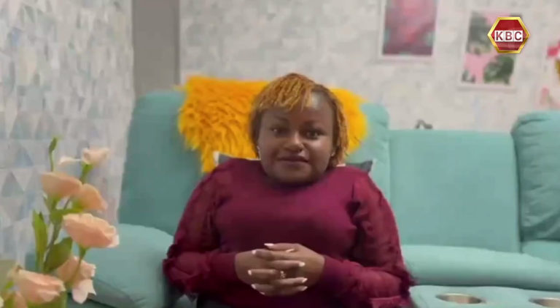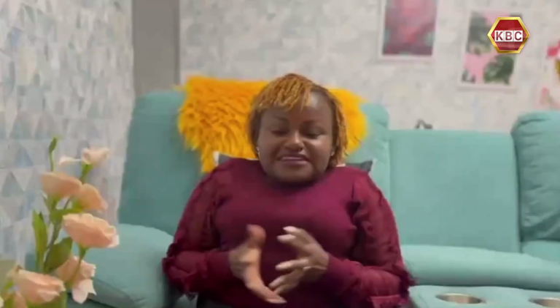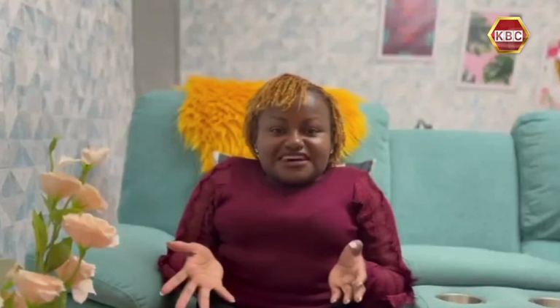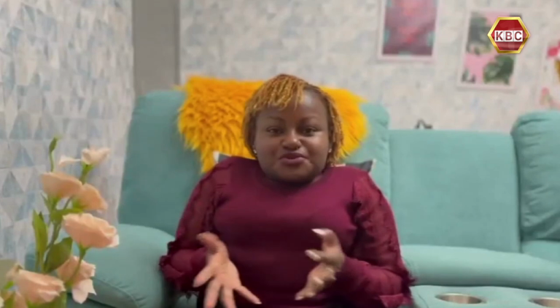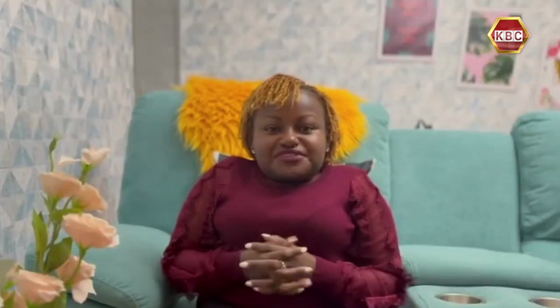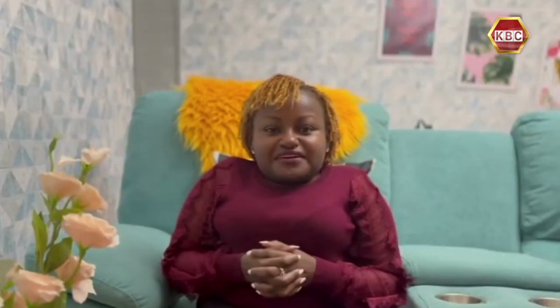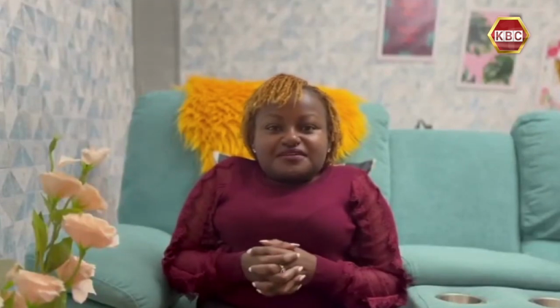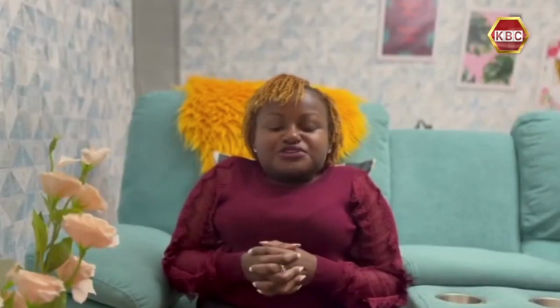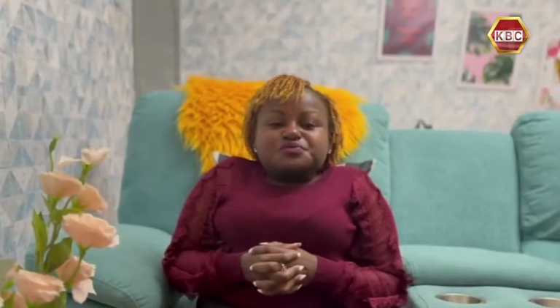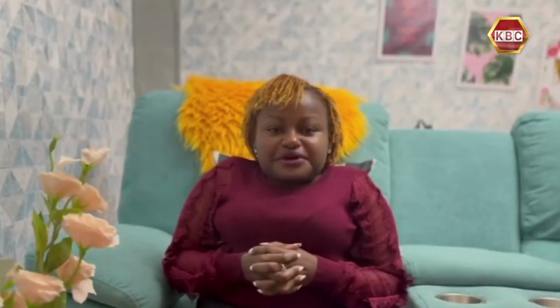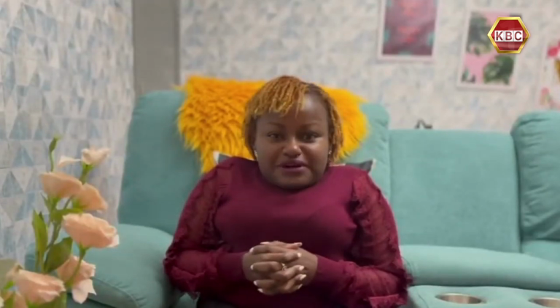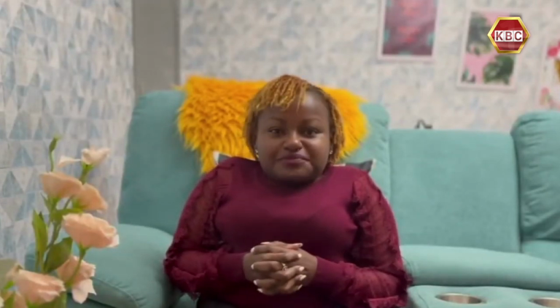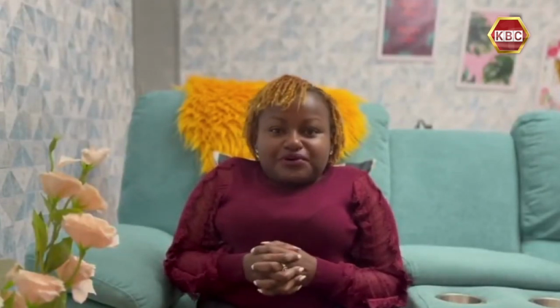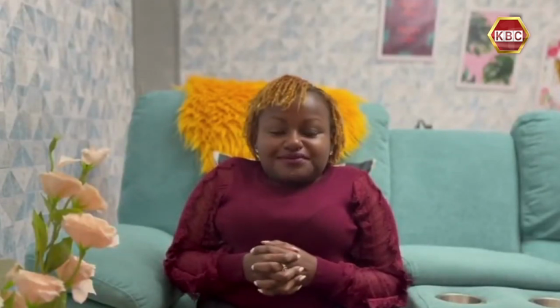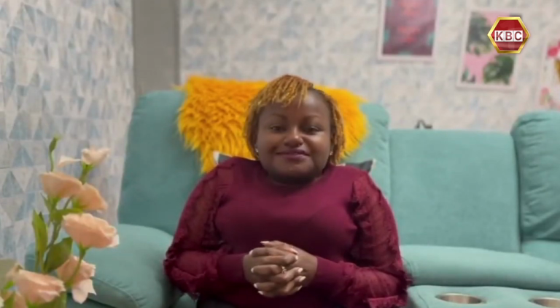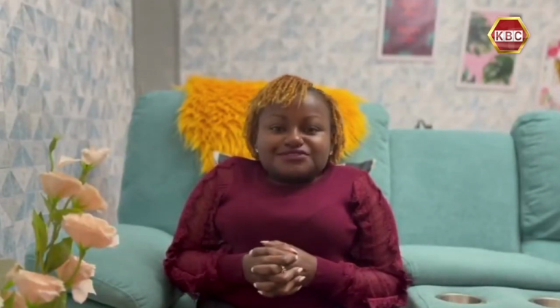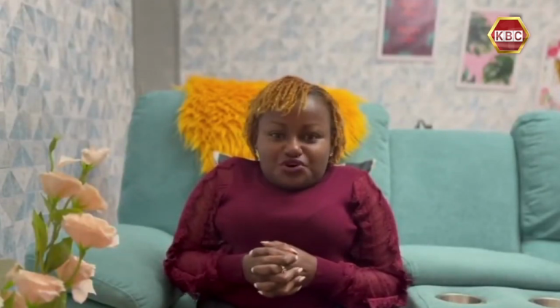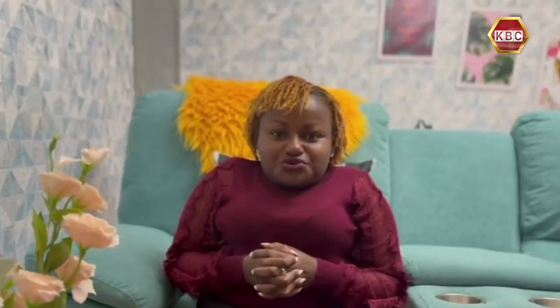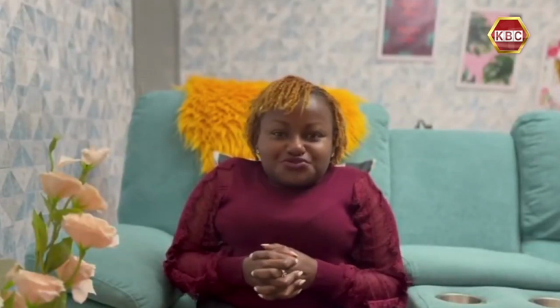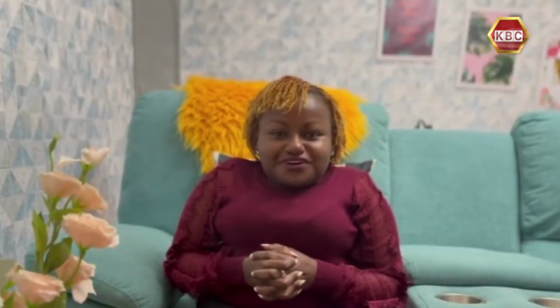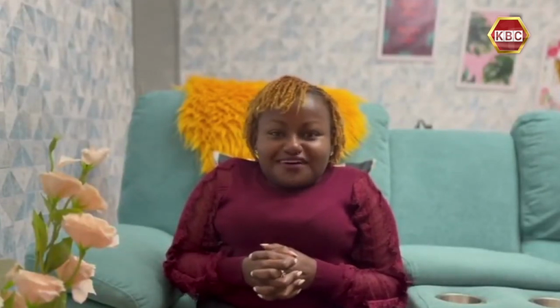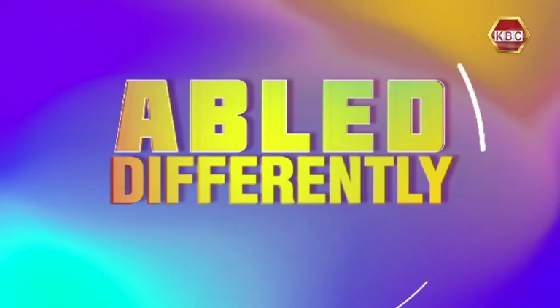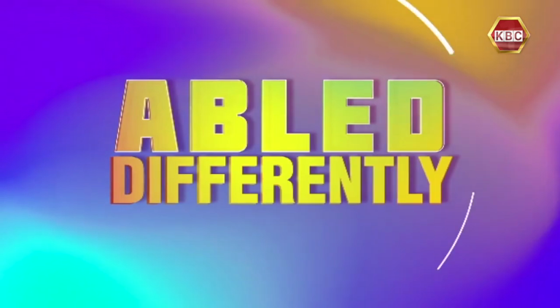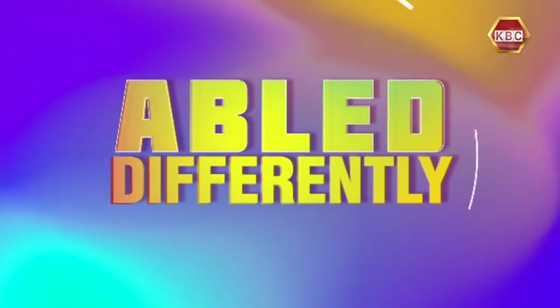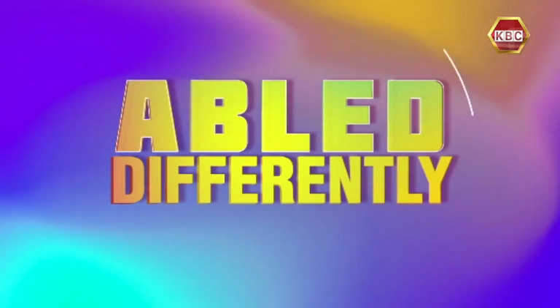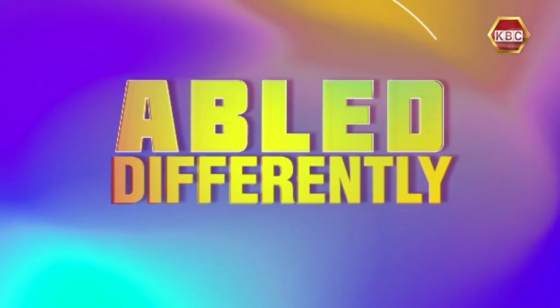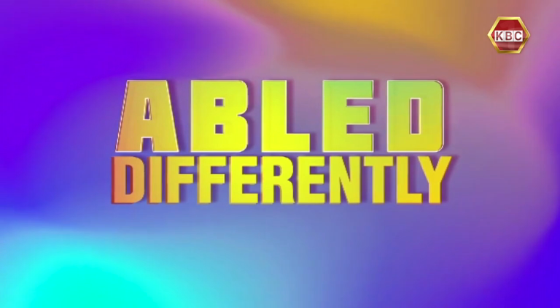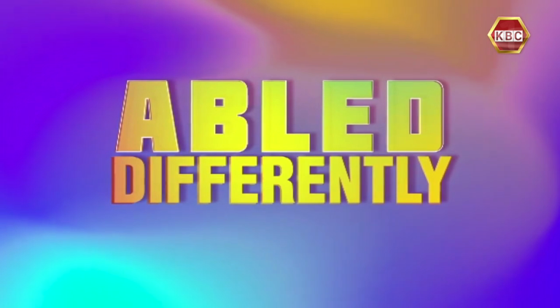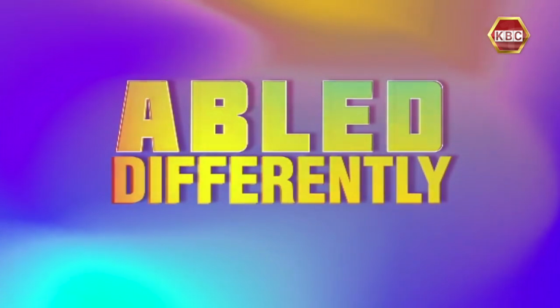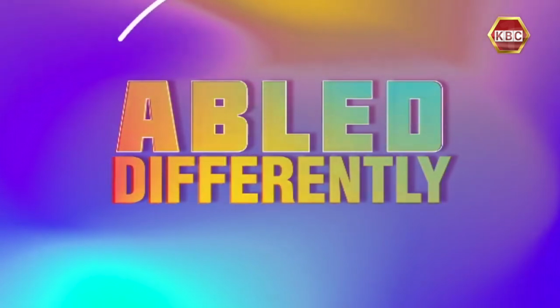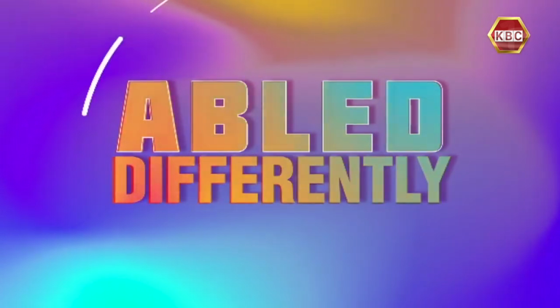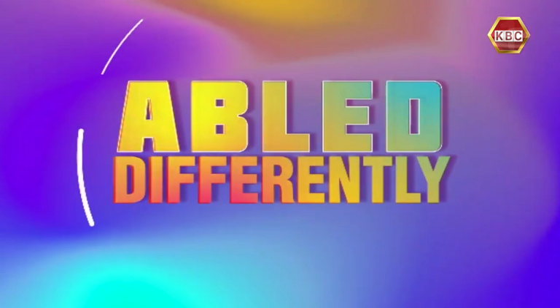Let's catch a breather, but we'll be right back with more. Don't go too far. Be bold differently.